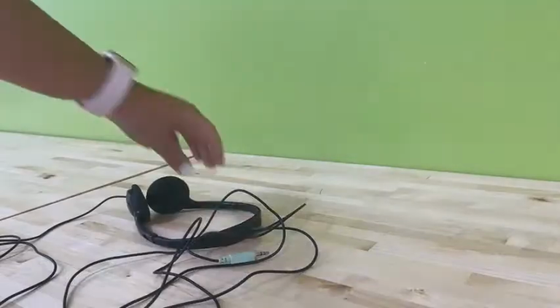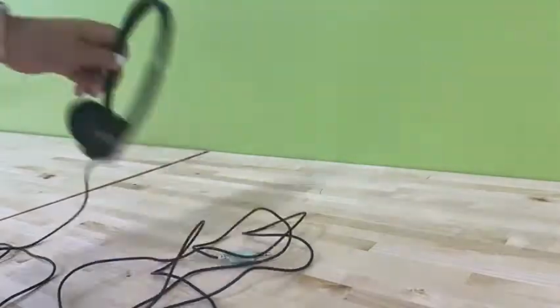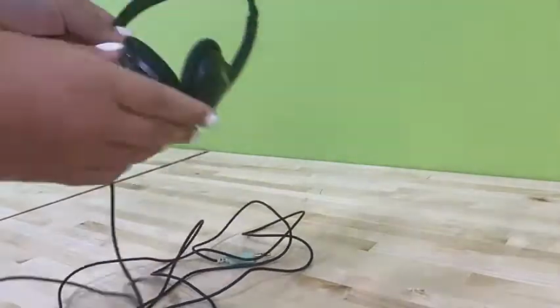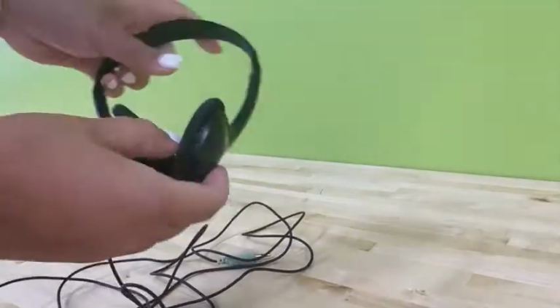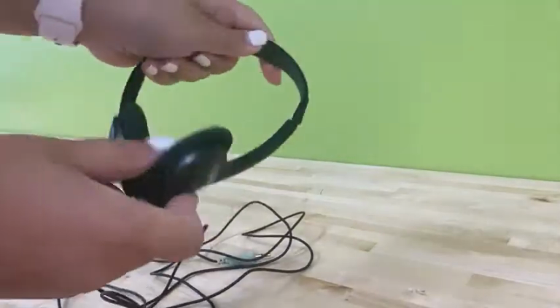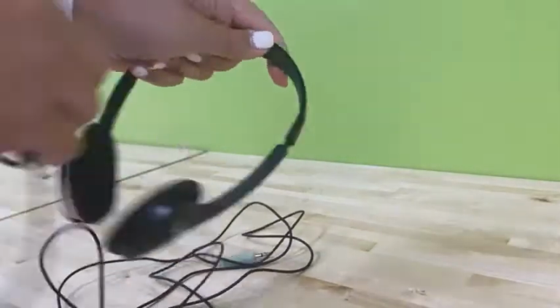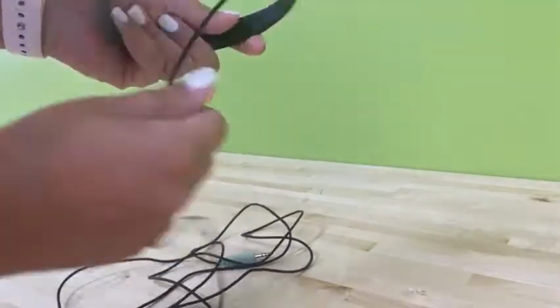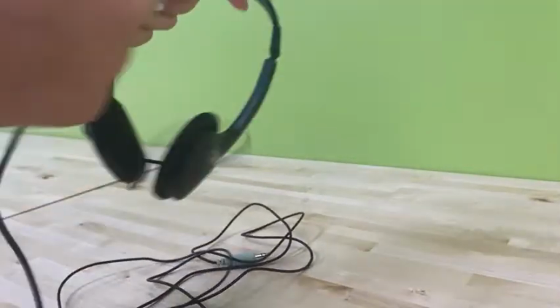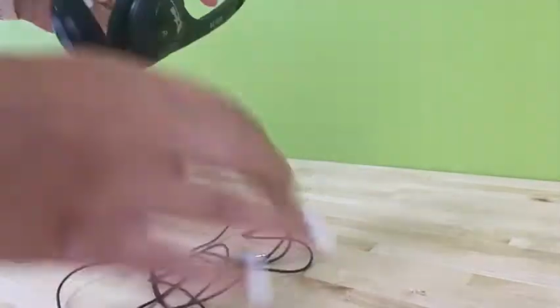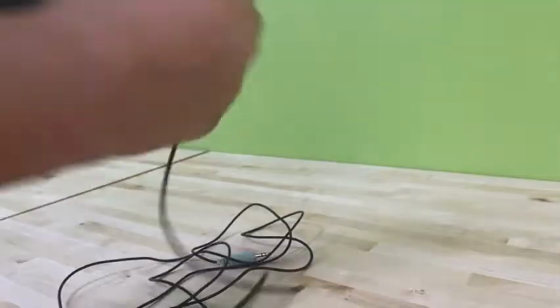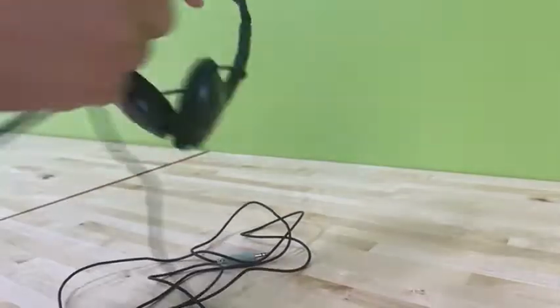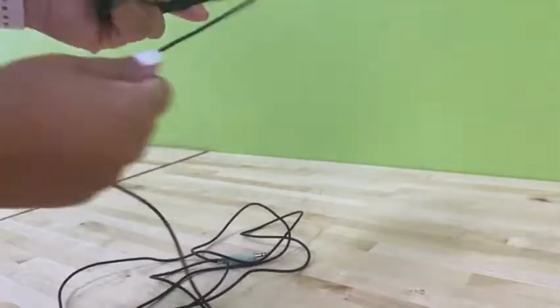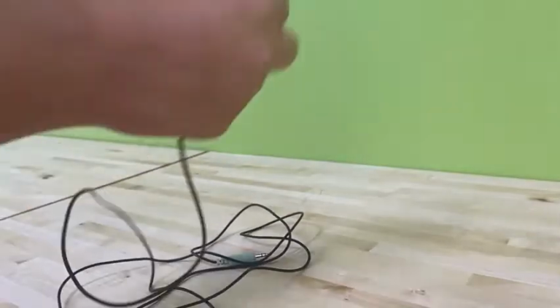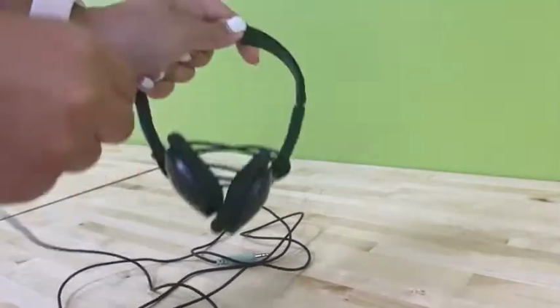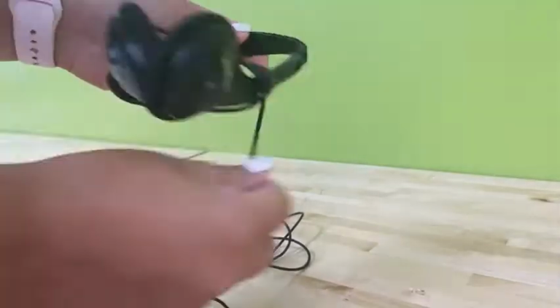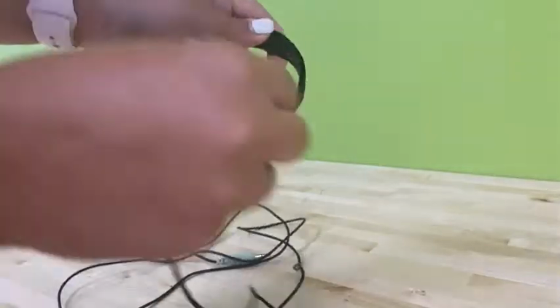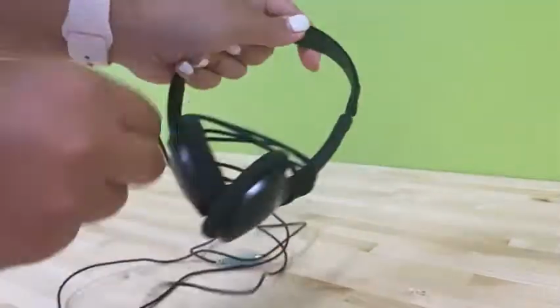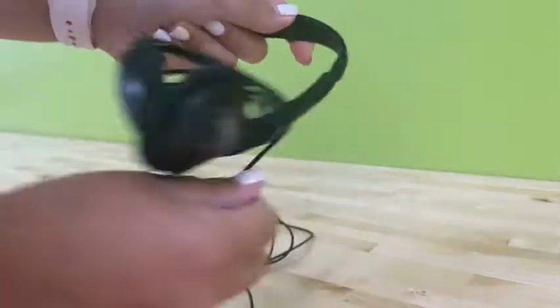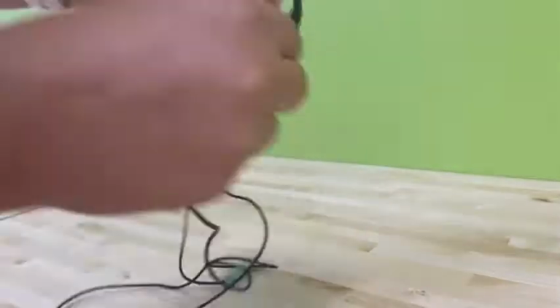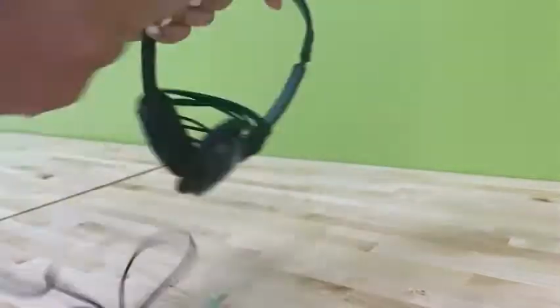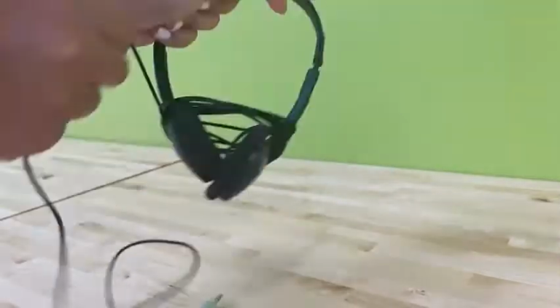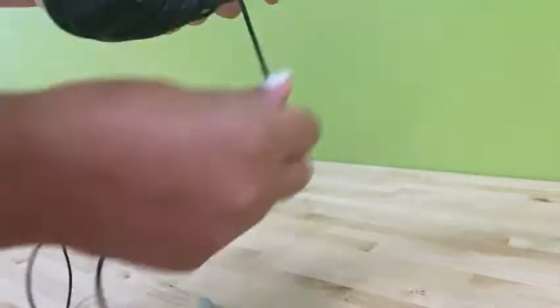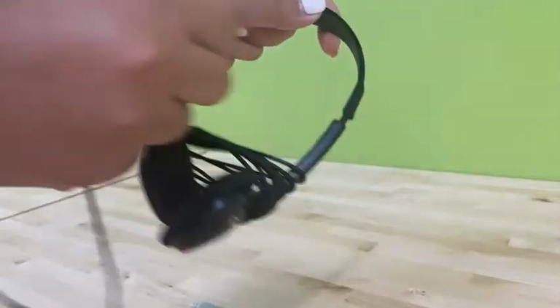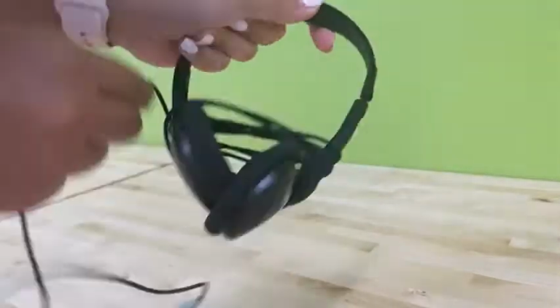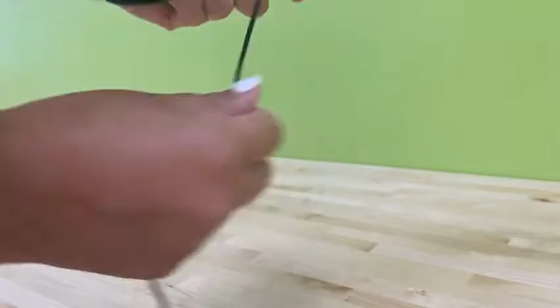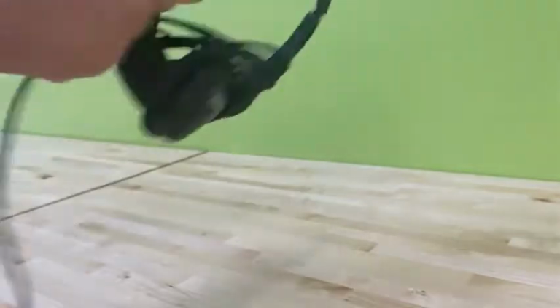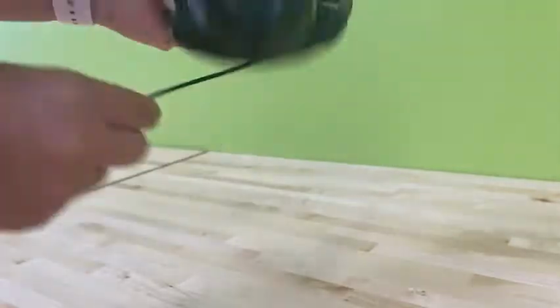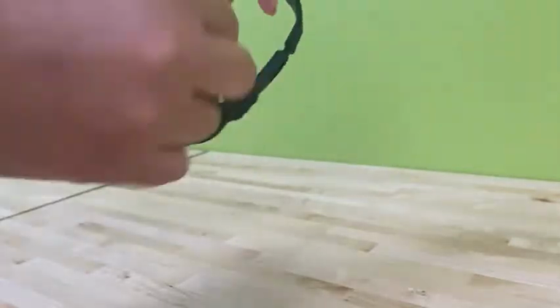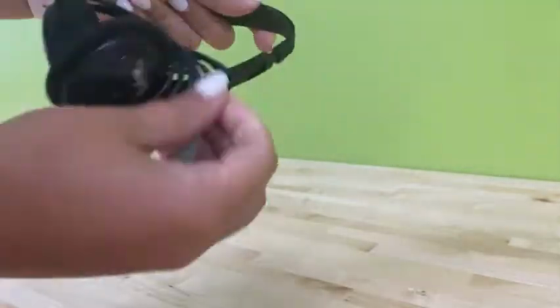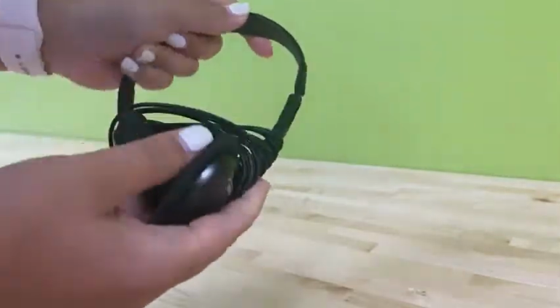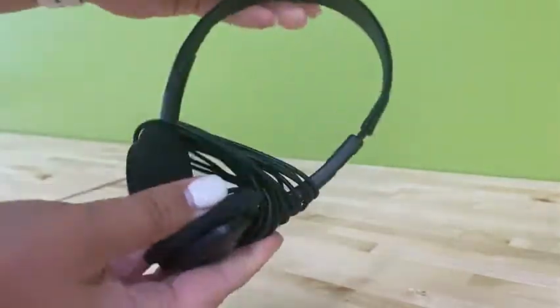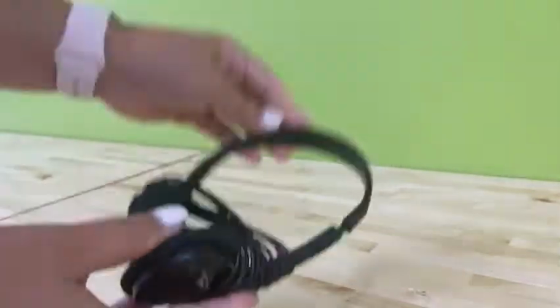For this simple wrap, just wrap the cord around the two earpieces to keep them nice and tight and not tangled.